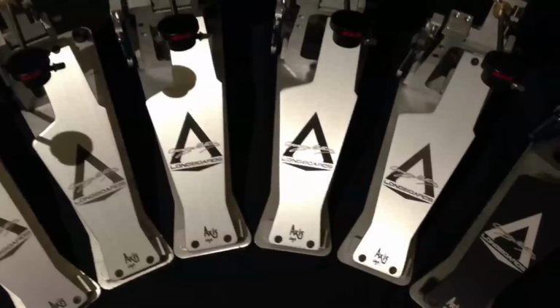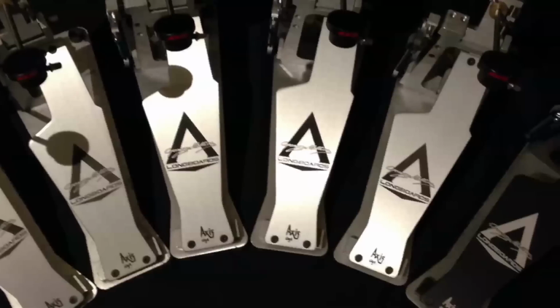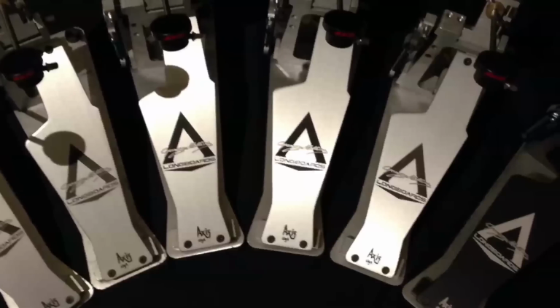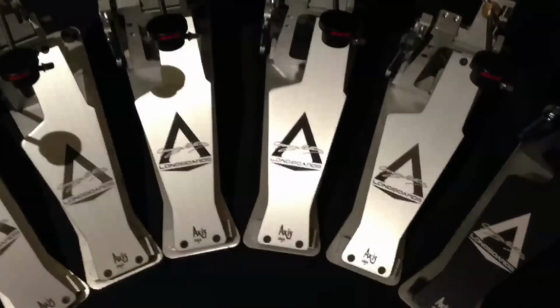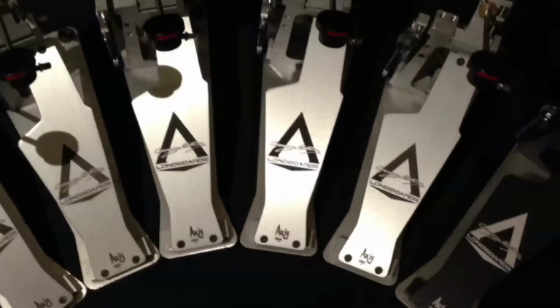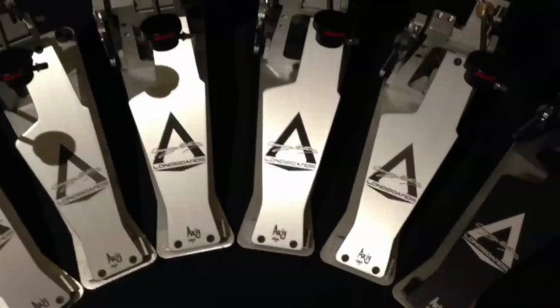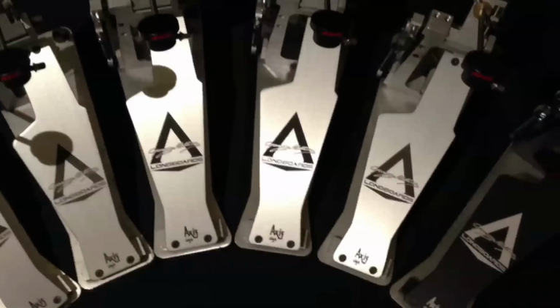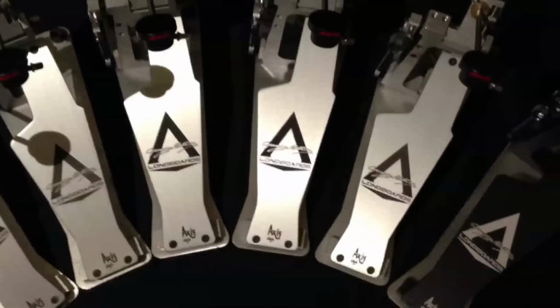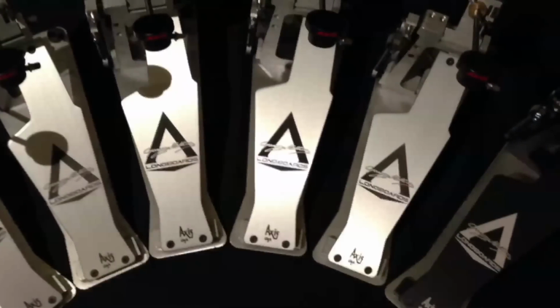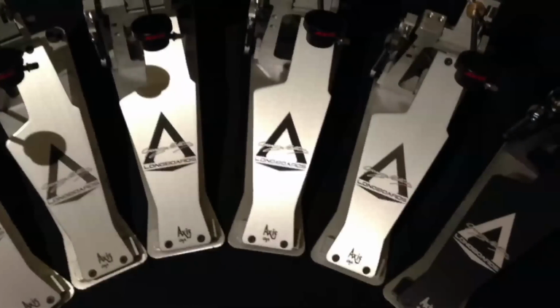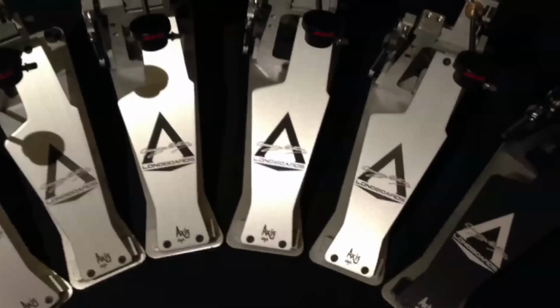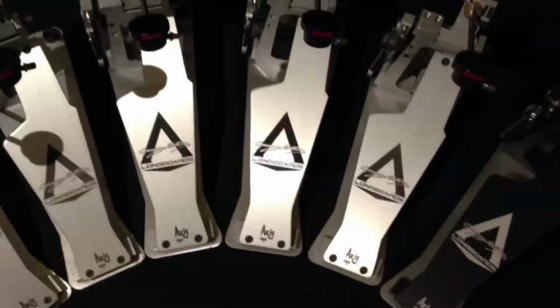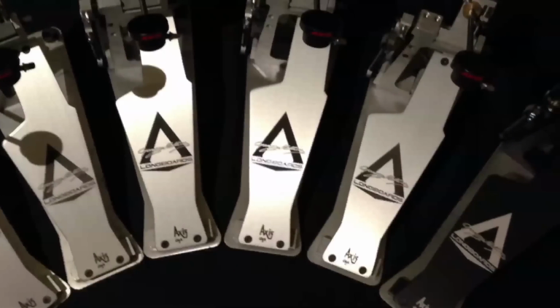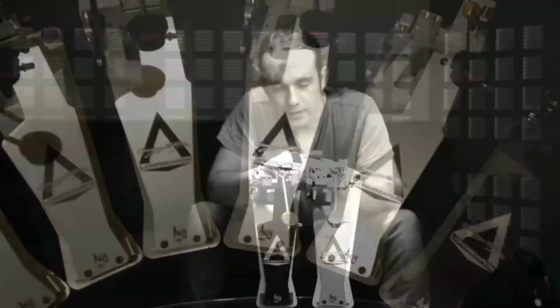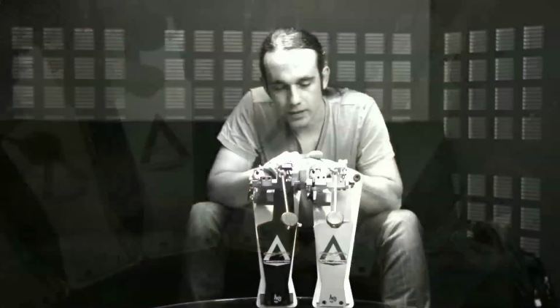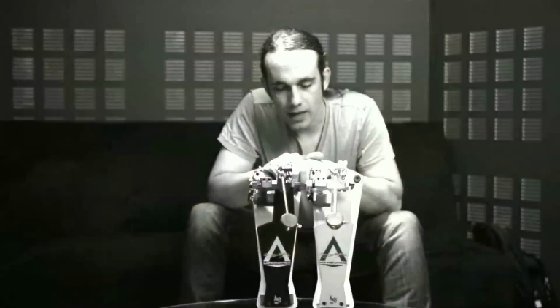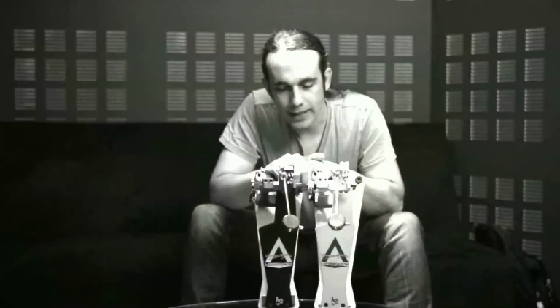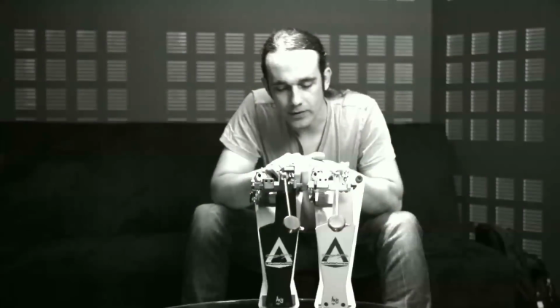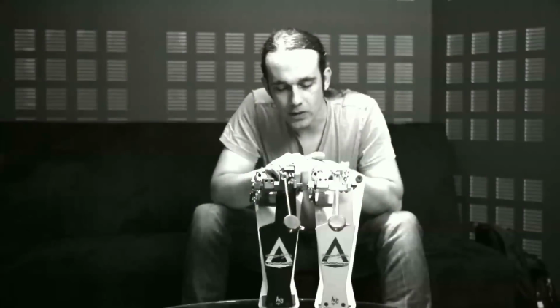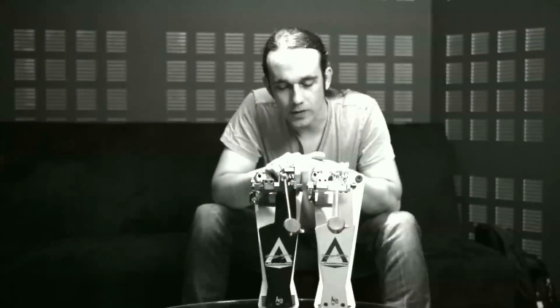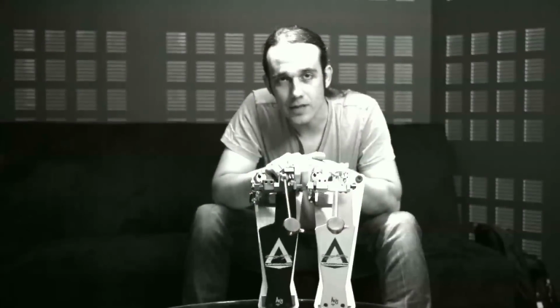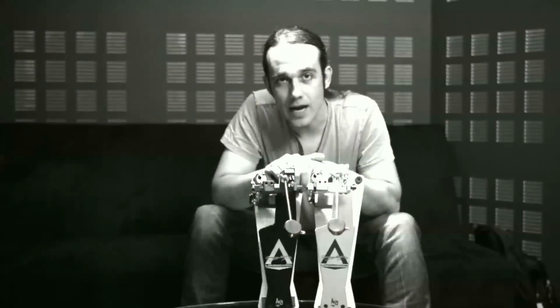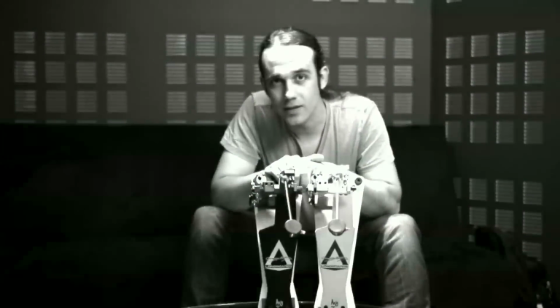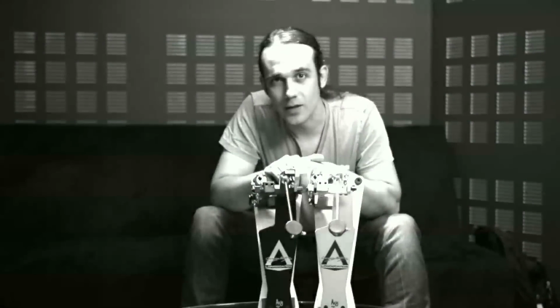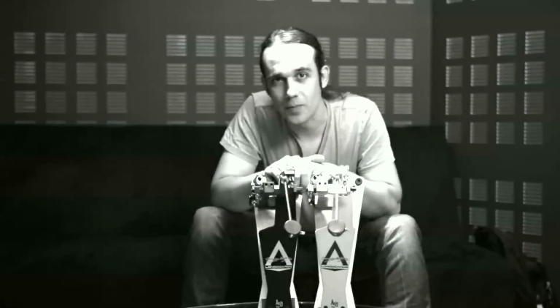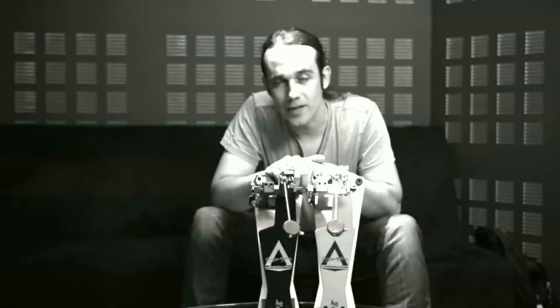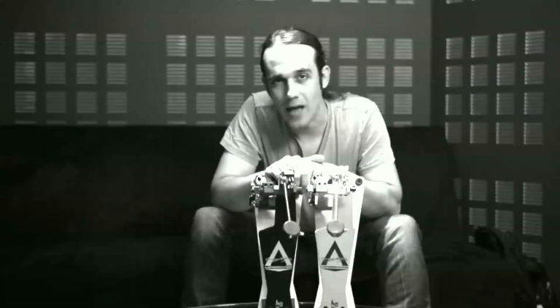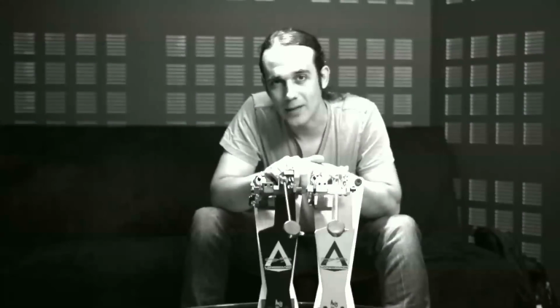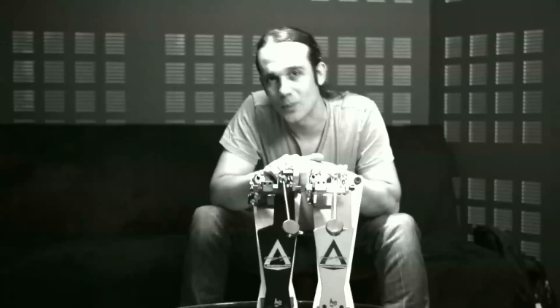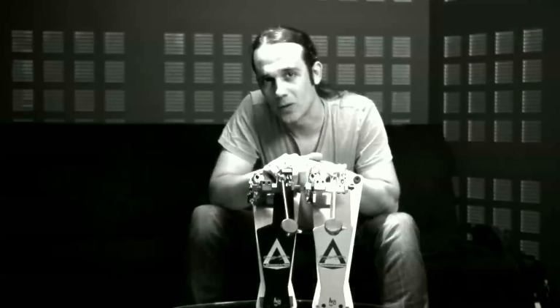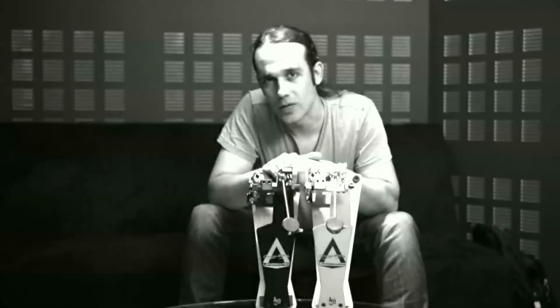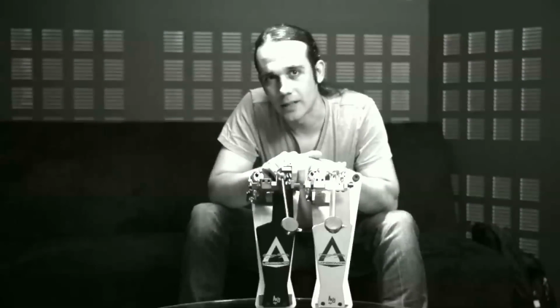There is a black and a silver version and I guarantee you these are the best Axis pedals yet.